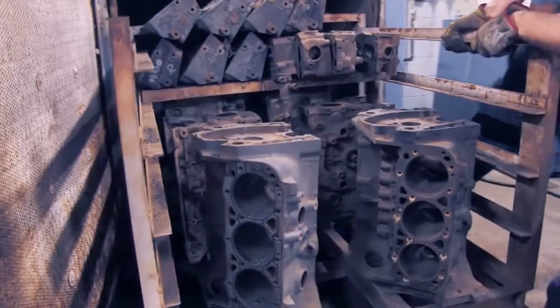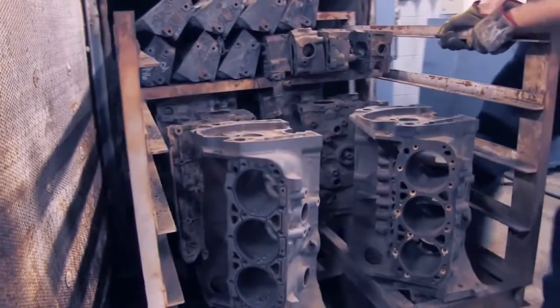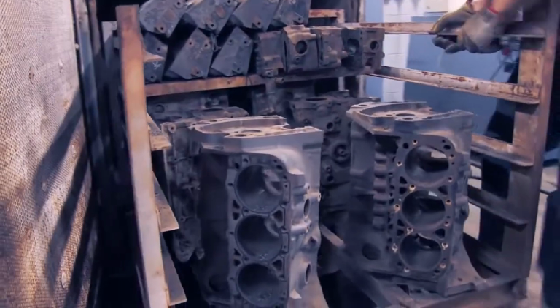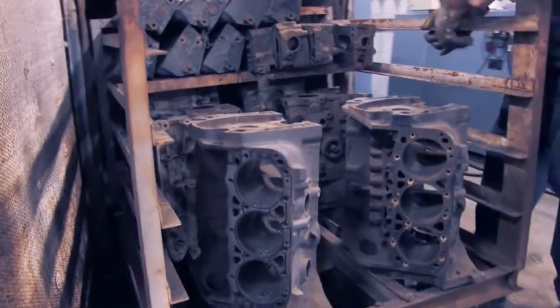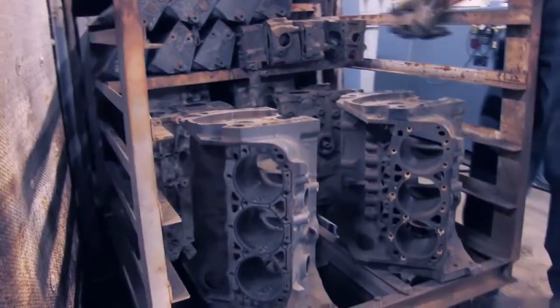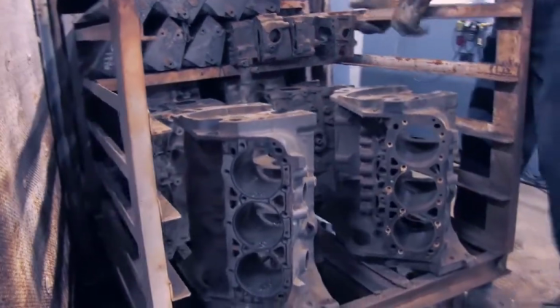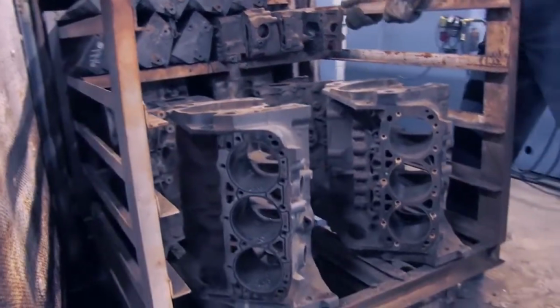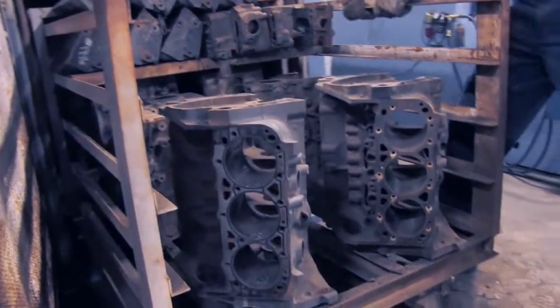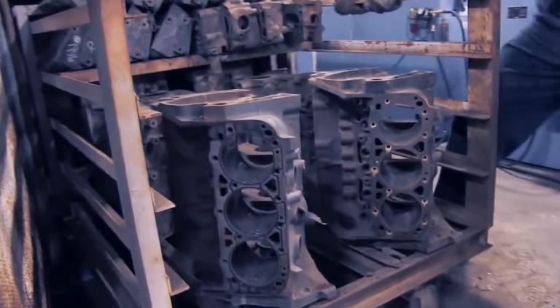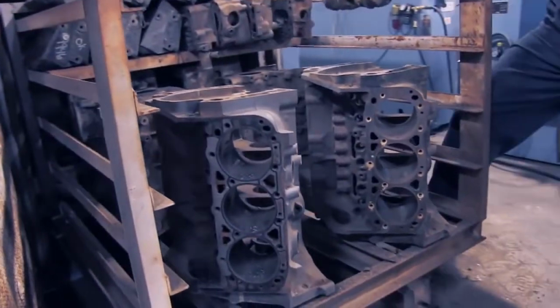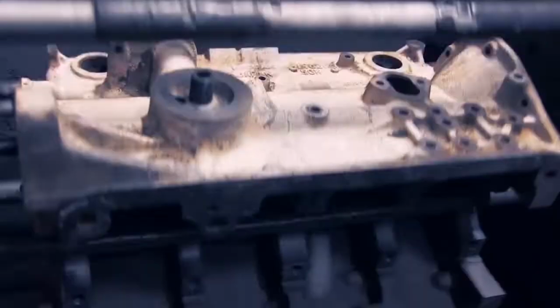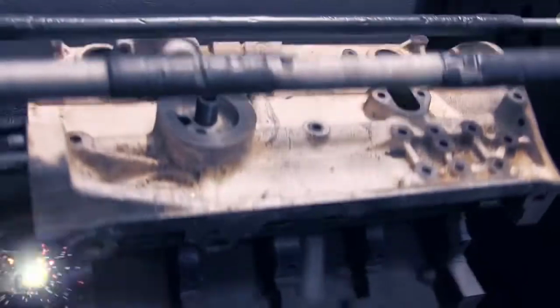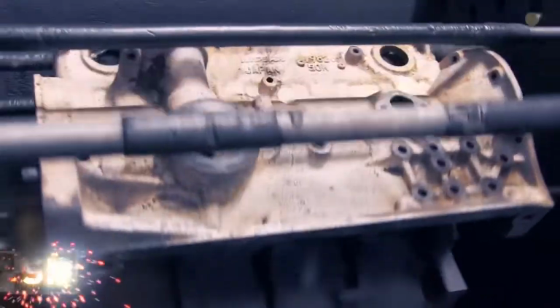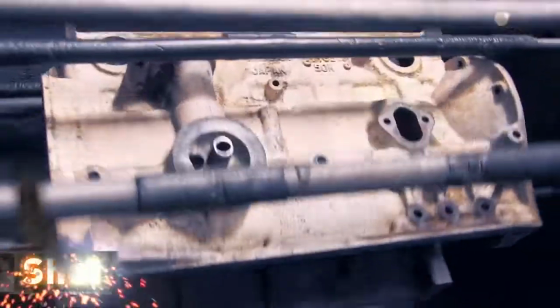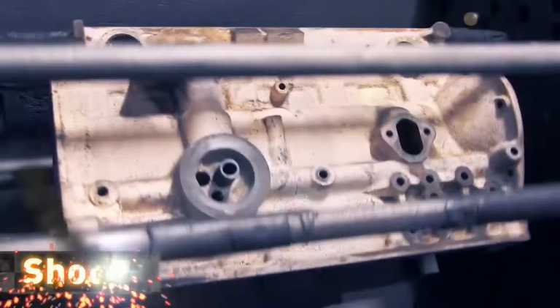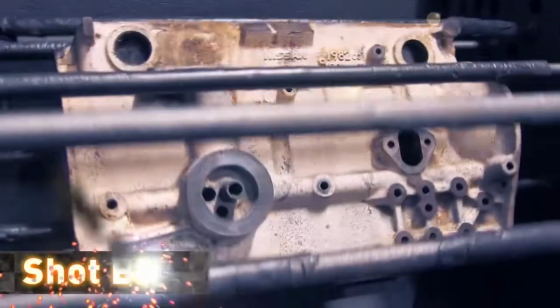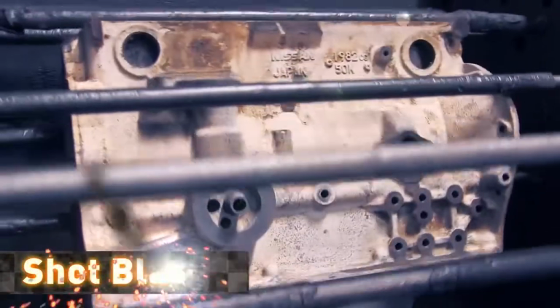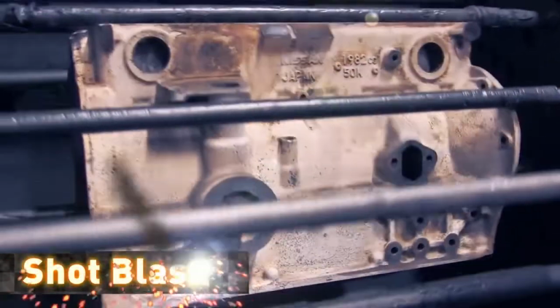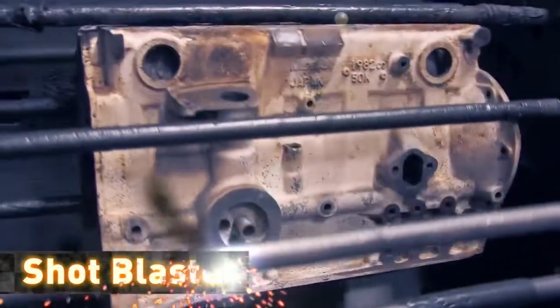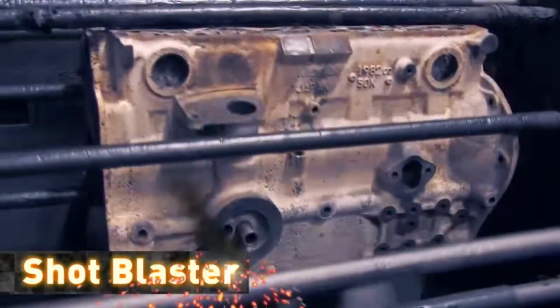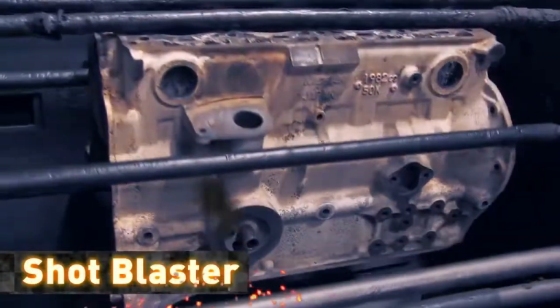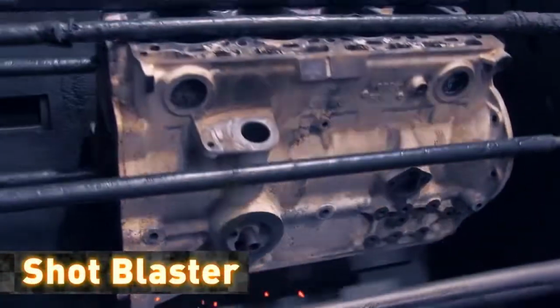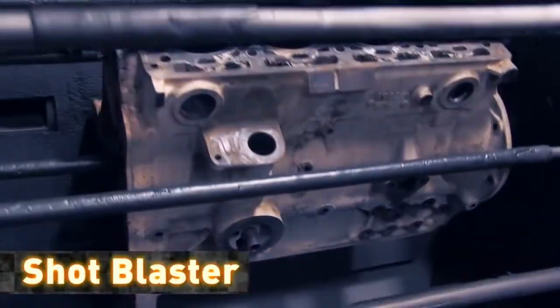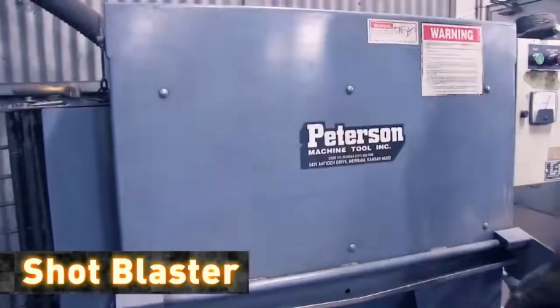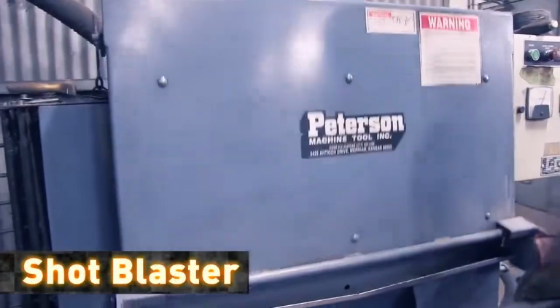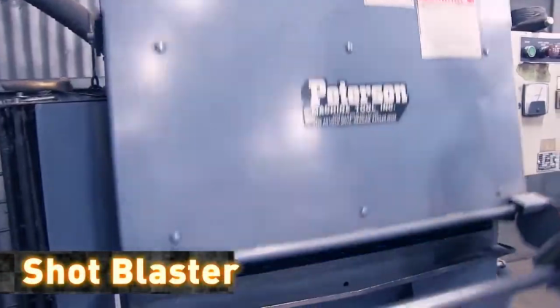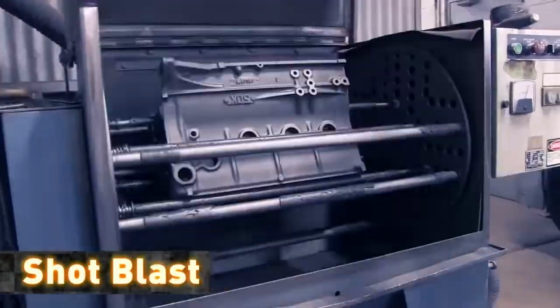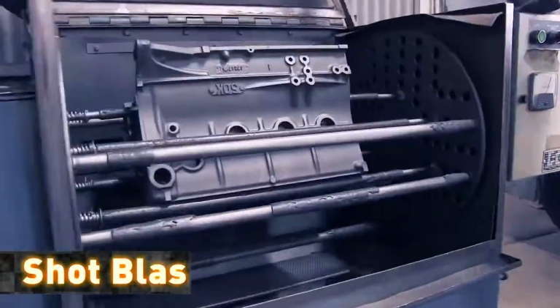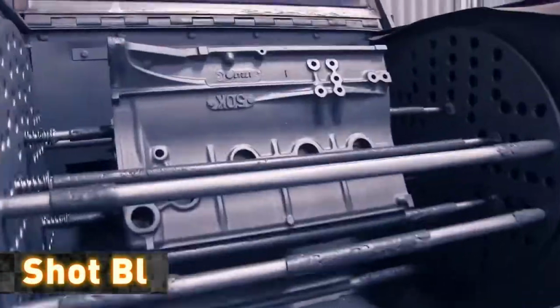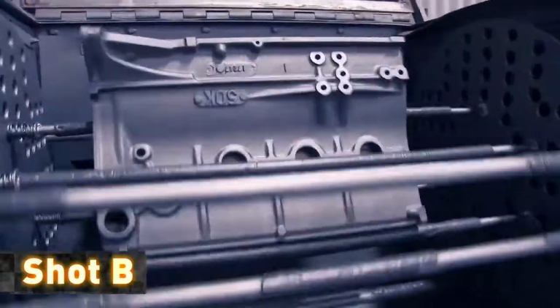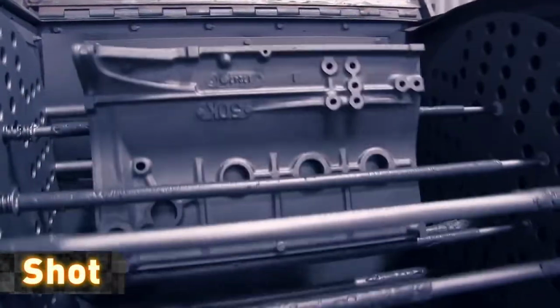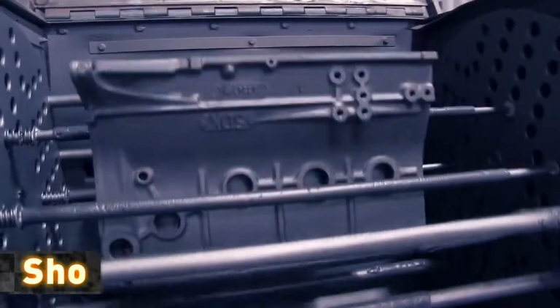Engine blocks are cleaned in our airless shot blaster, which brings the block back to the look and feel of a new casting.